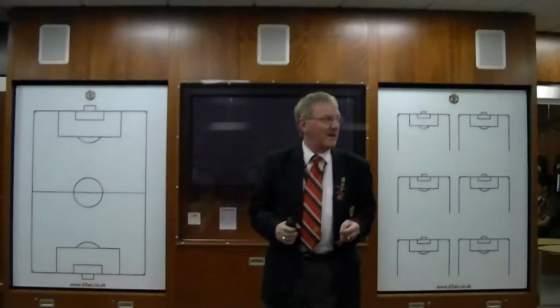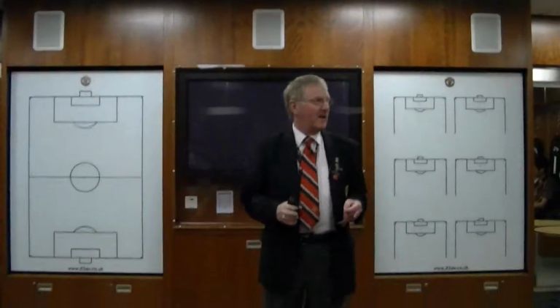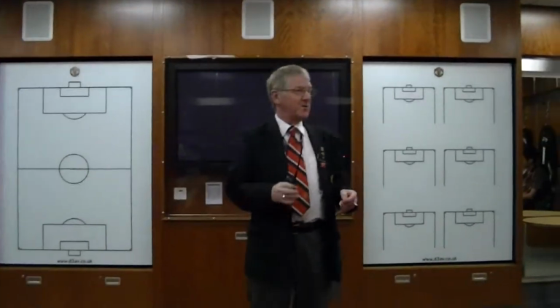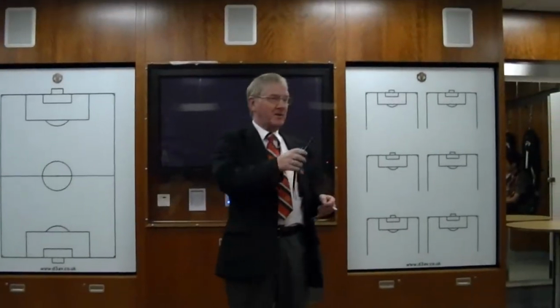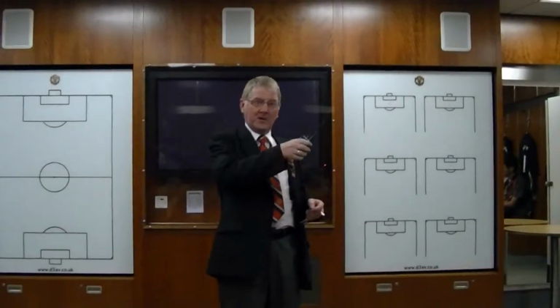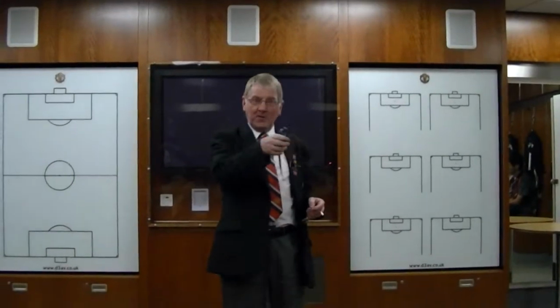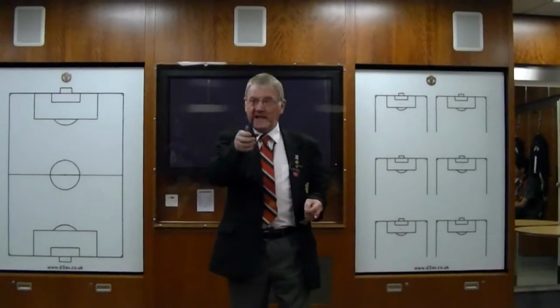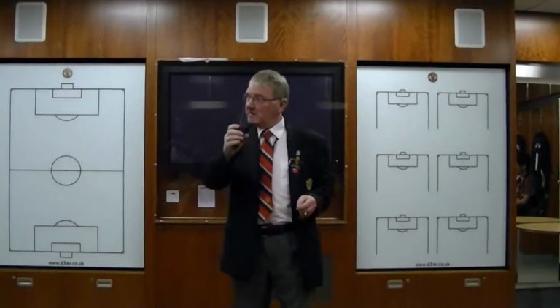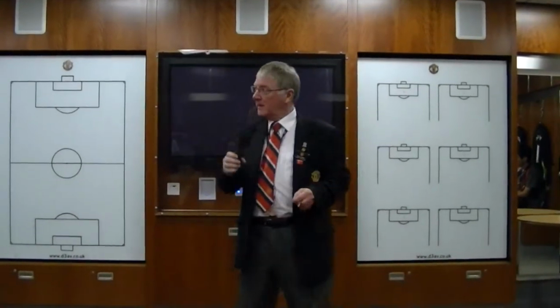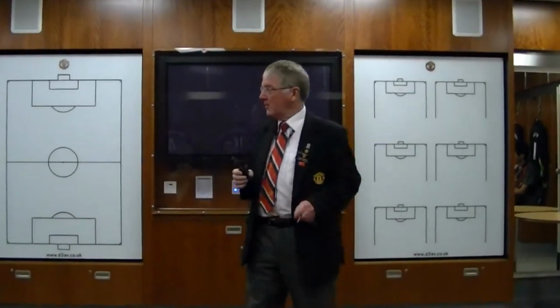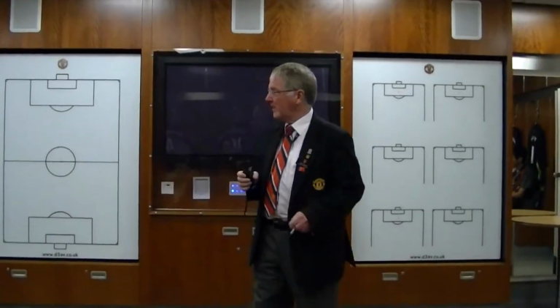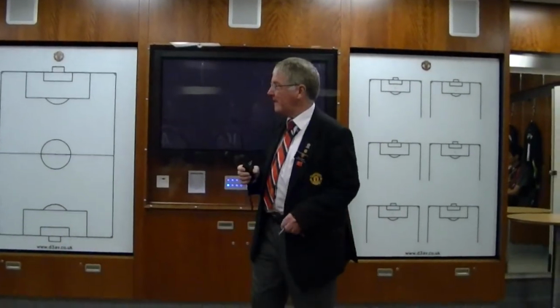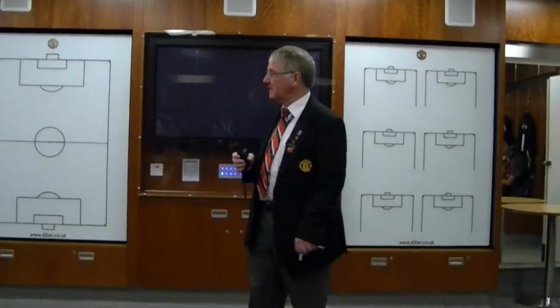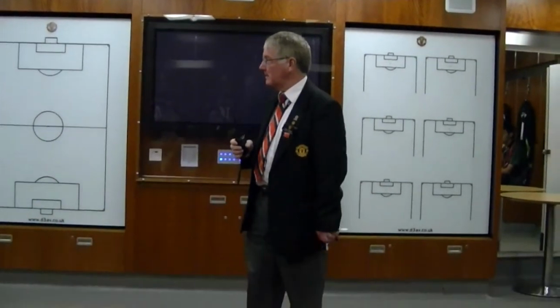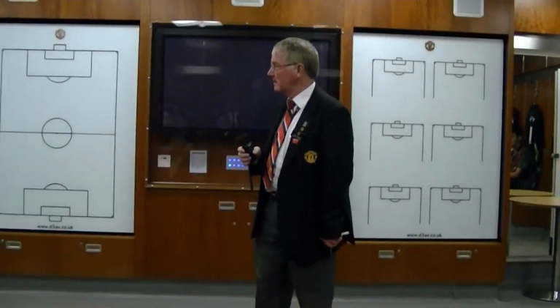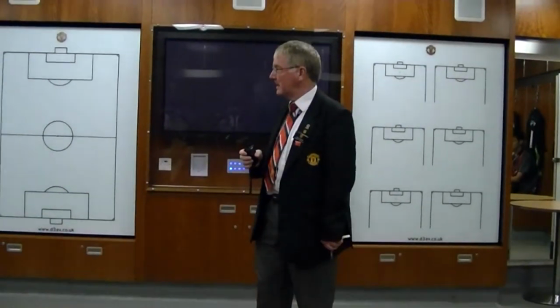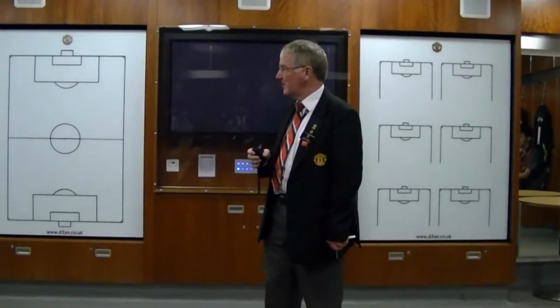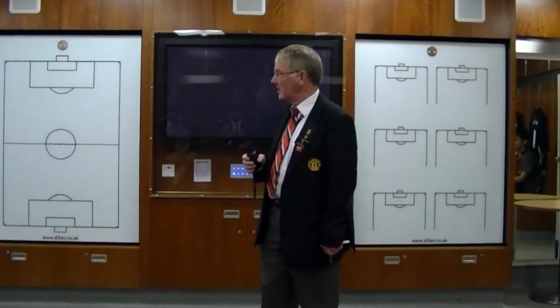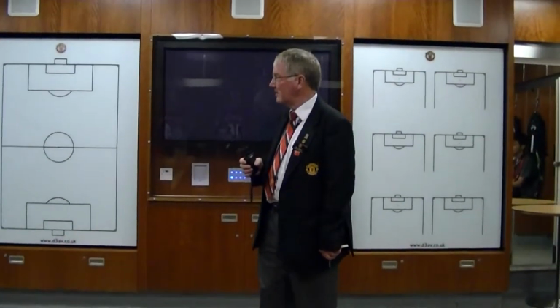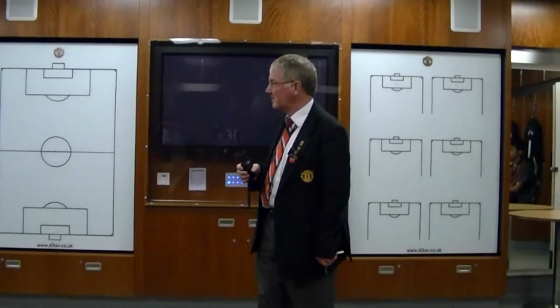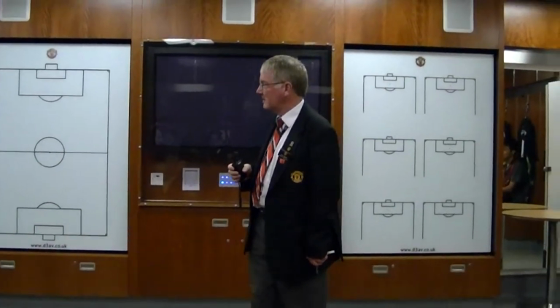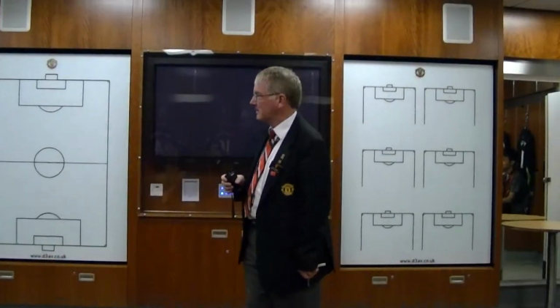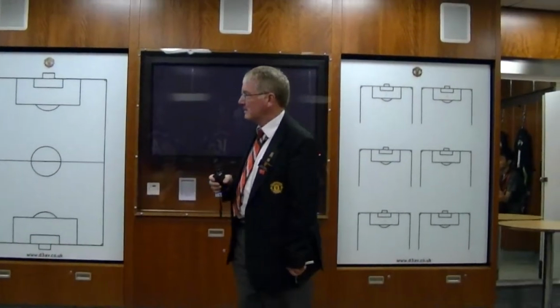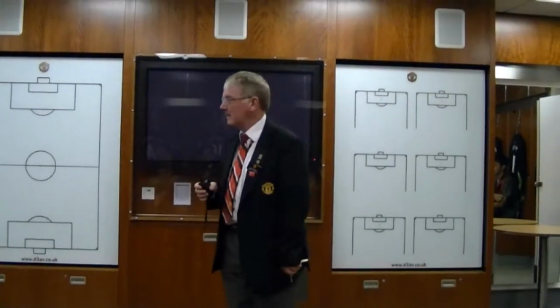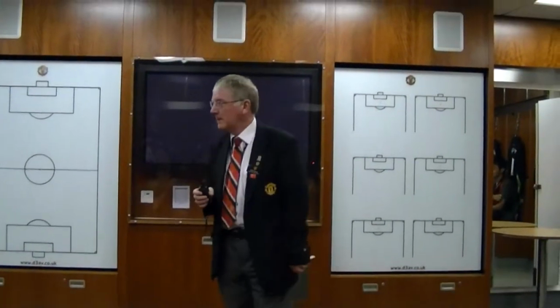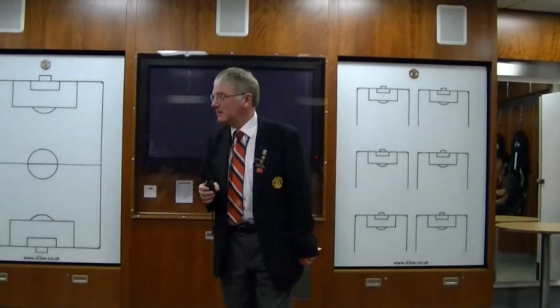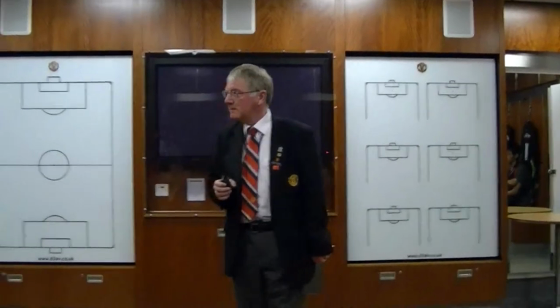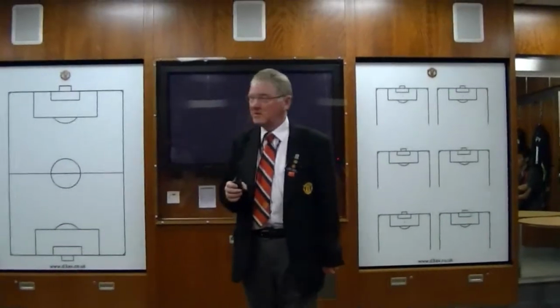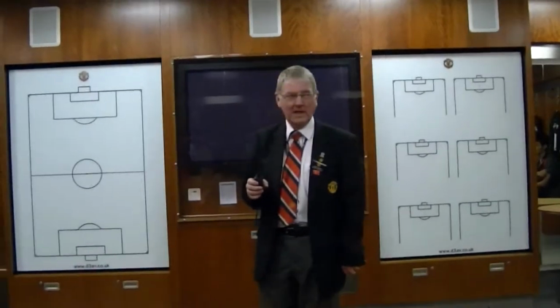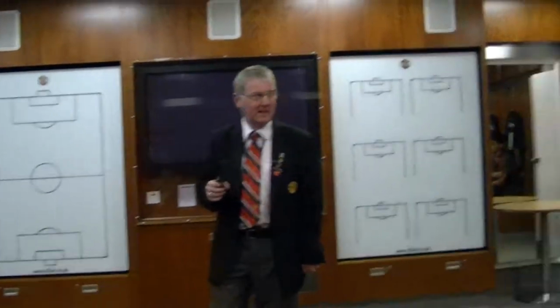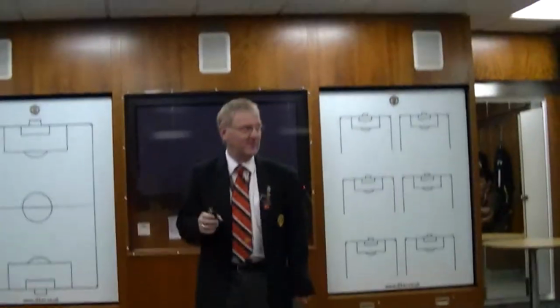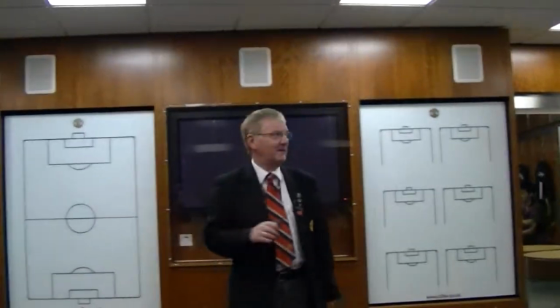So you've got the new kit. Do you like the new kit? Like the new shirt? Yeah, looks nice, doesn't it?